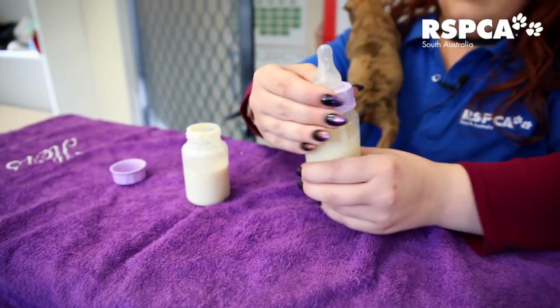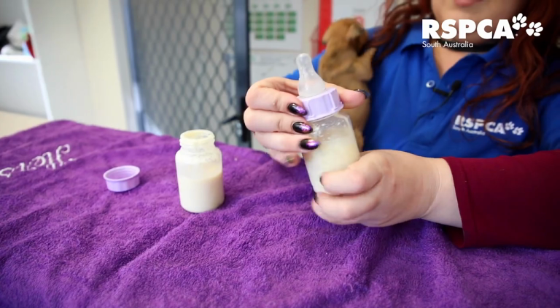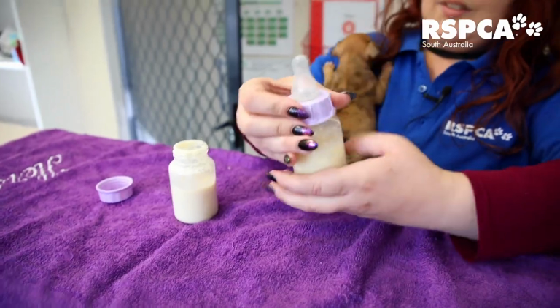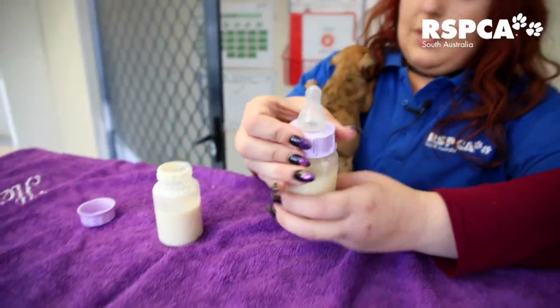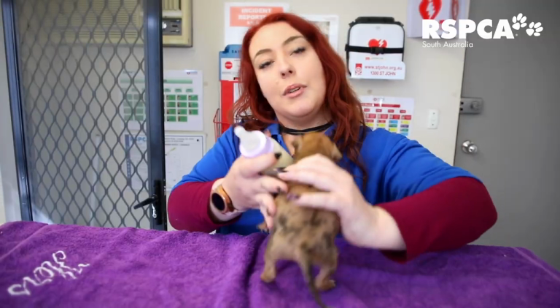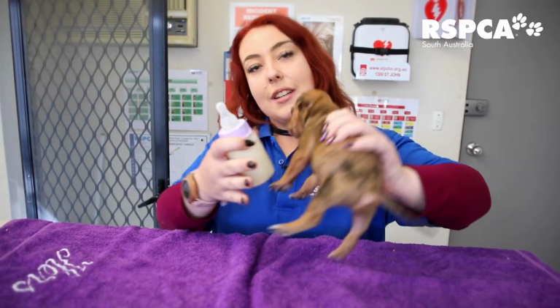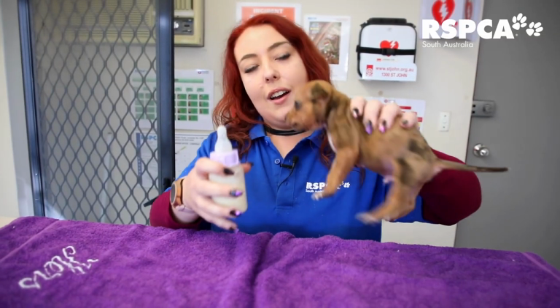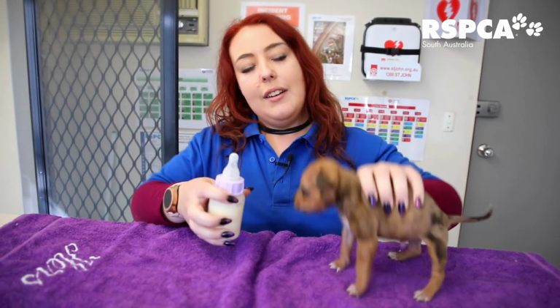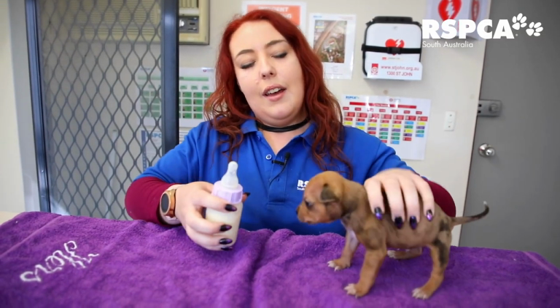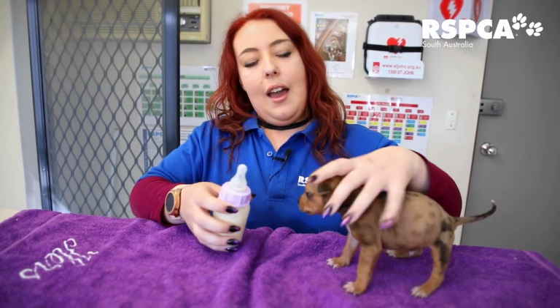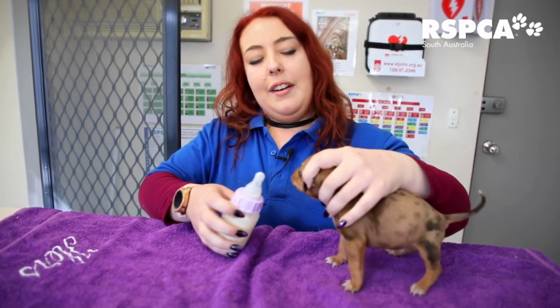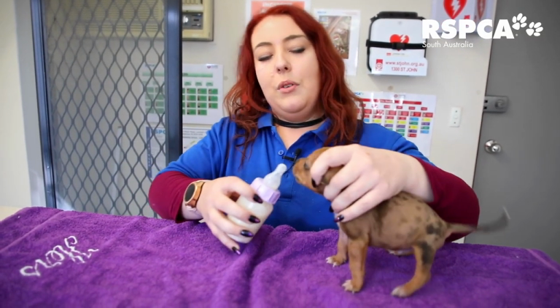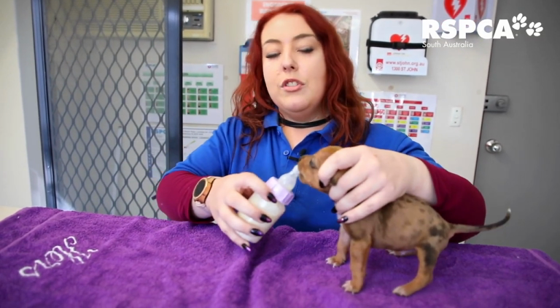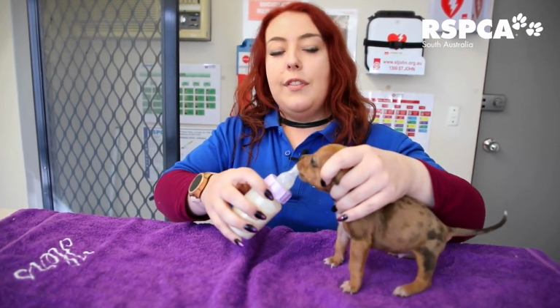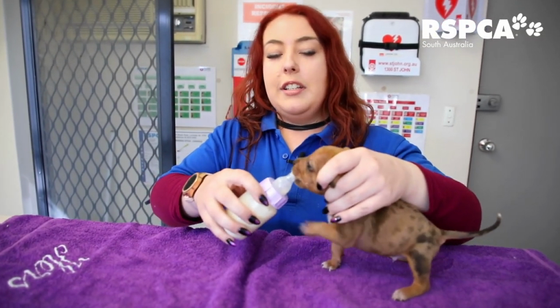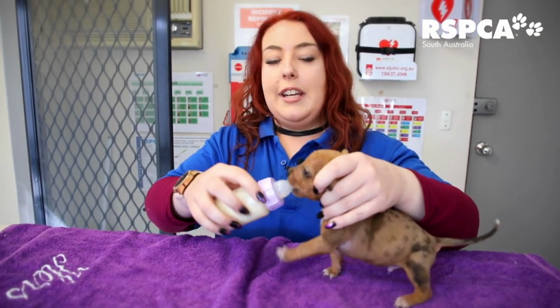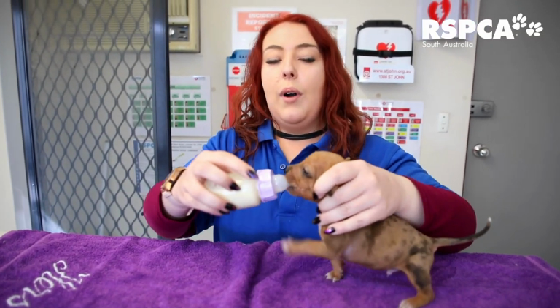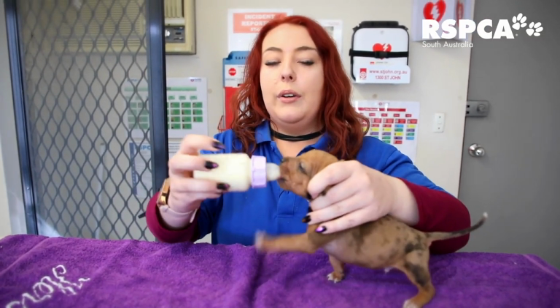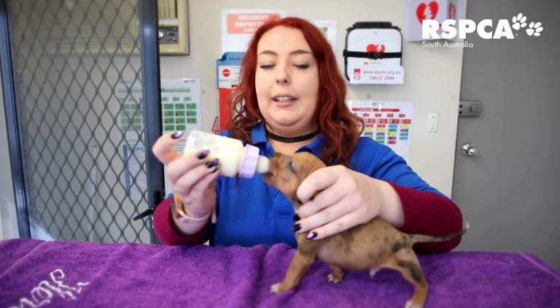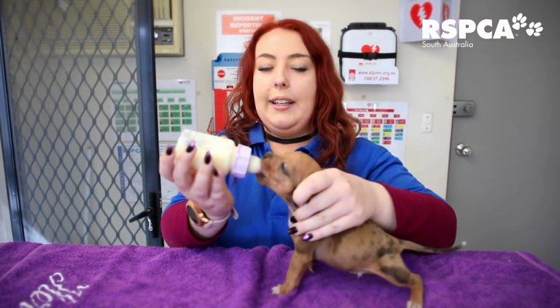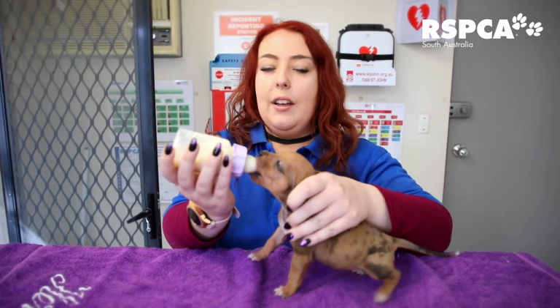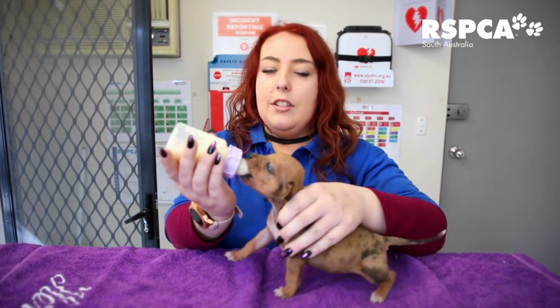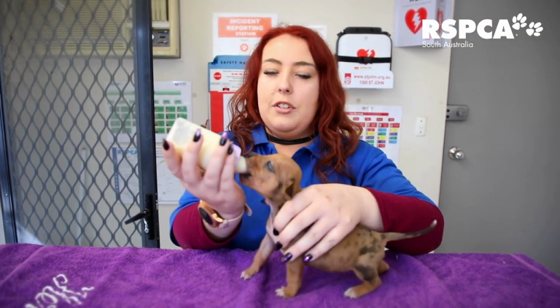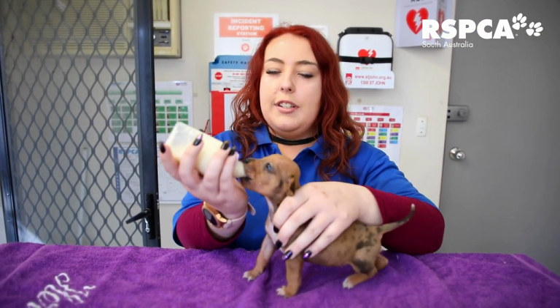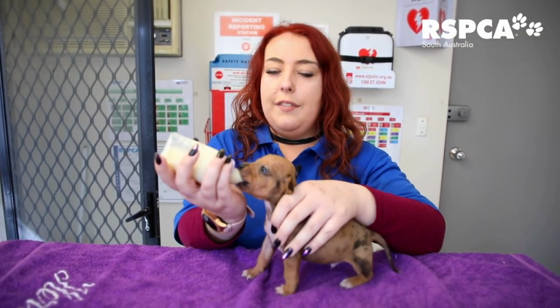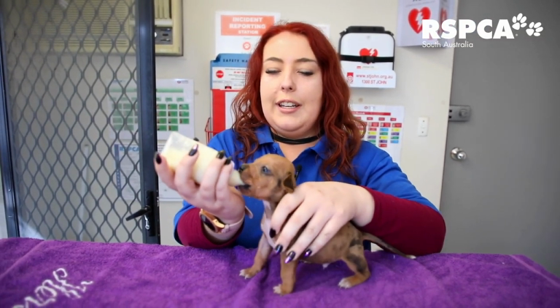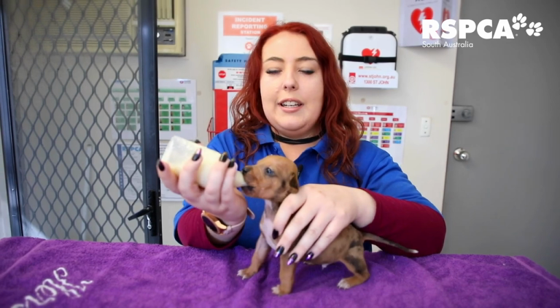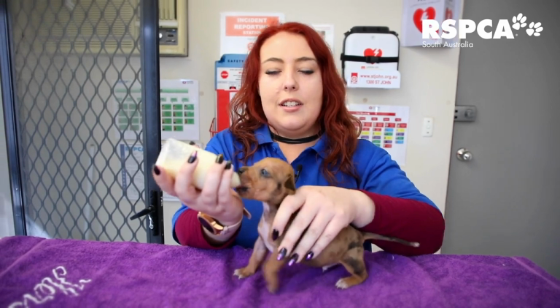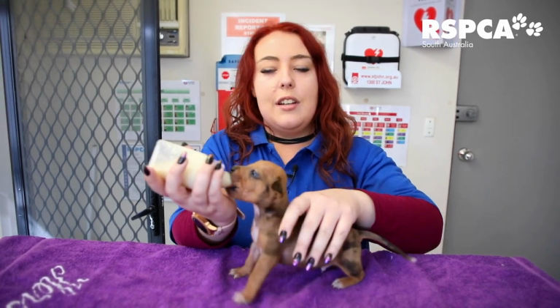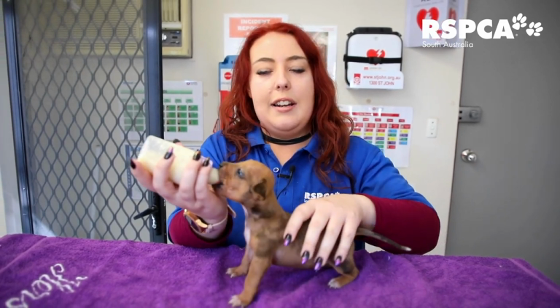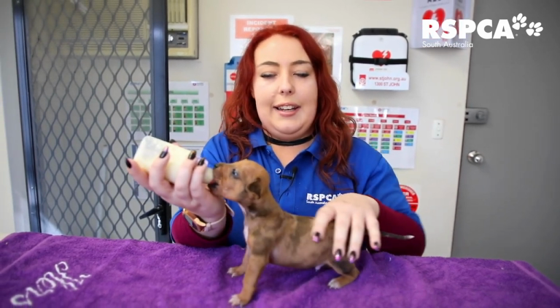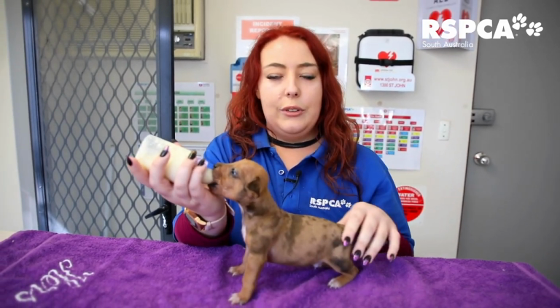We turn them on their side and they will usually find the teat quite quickly. Once you start feeding, it's at a slight angle.